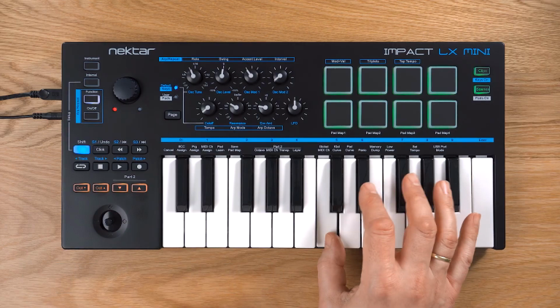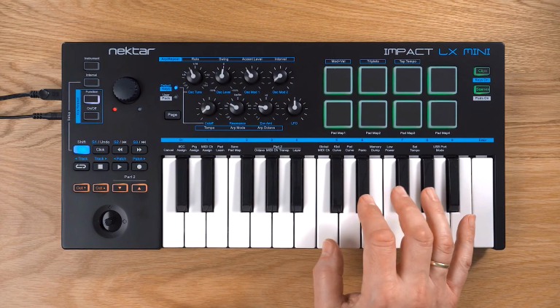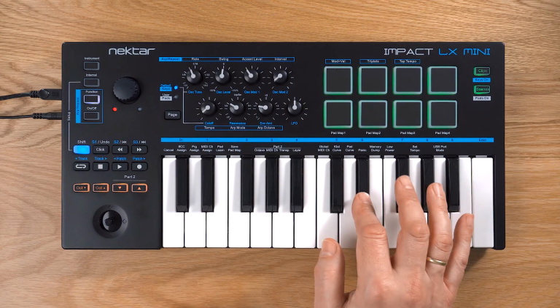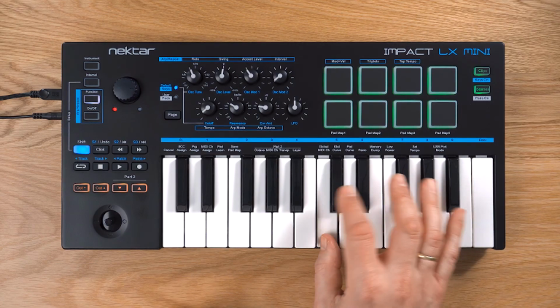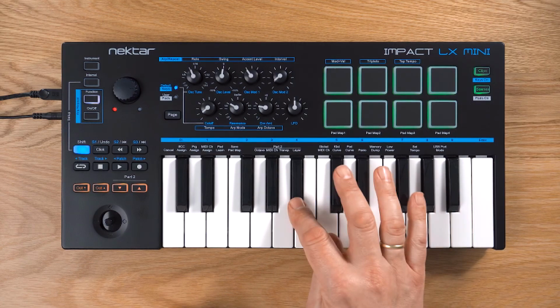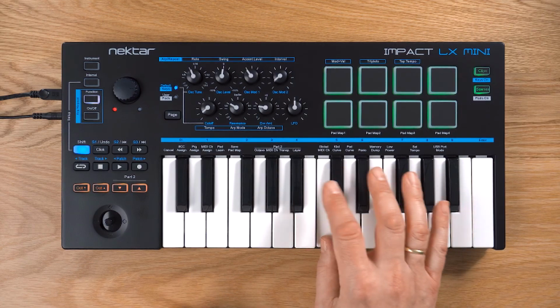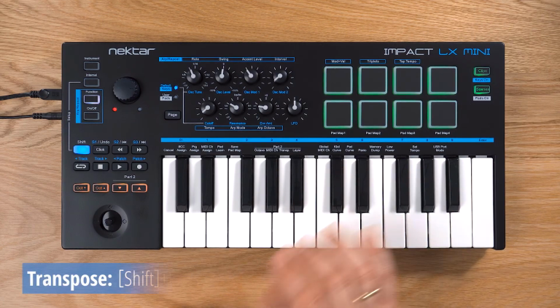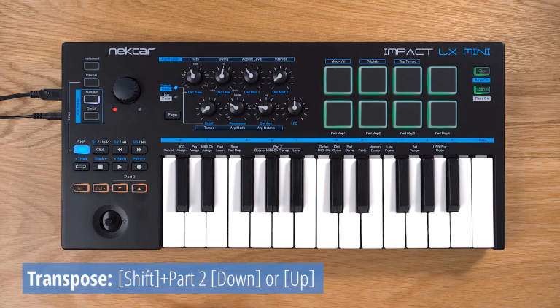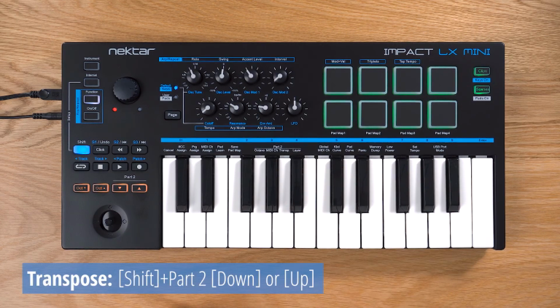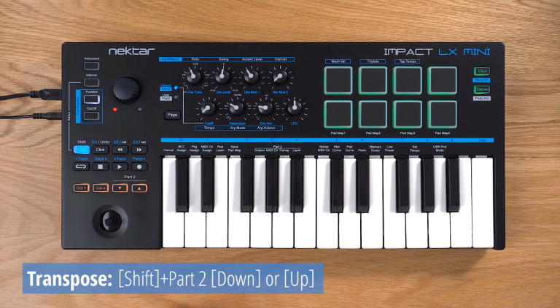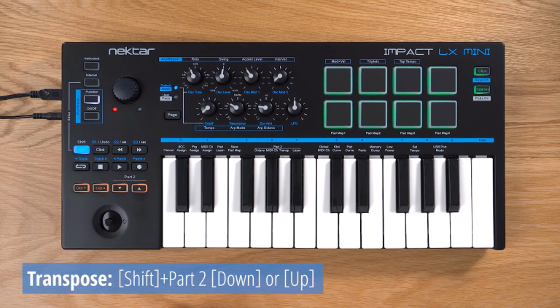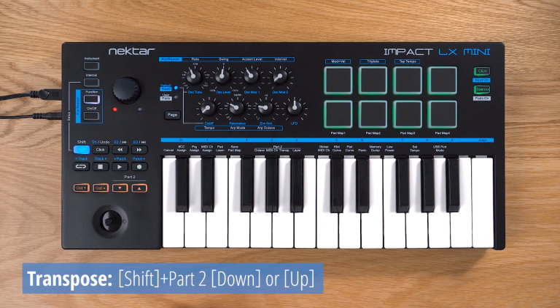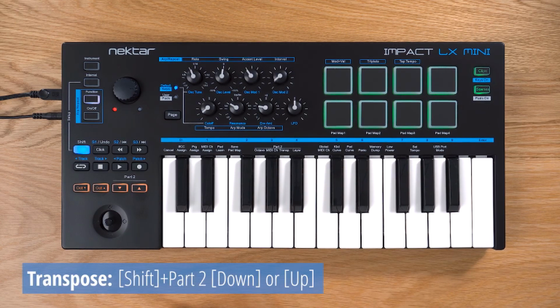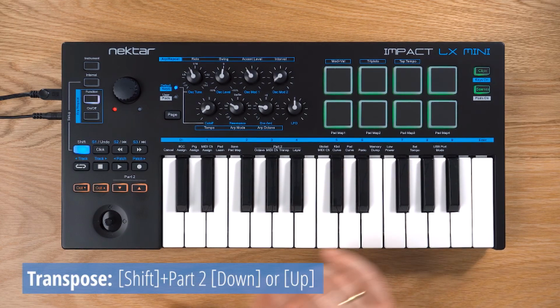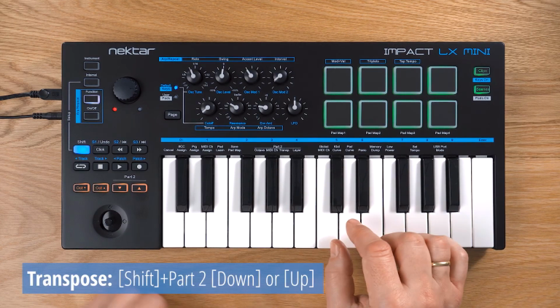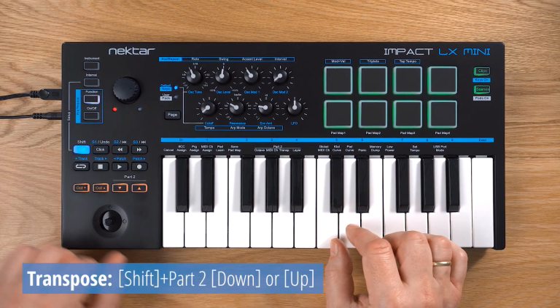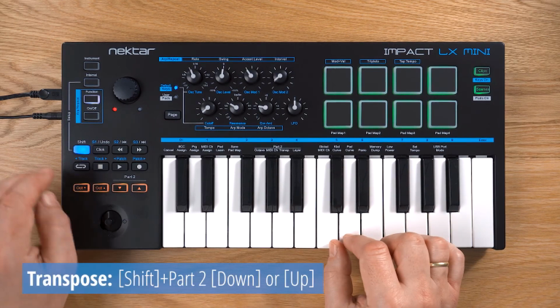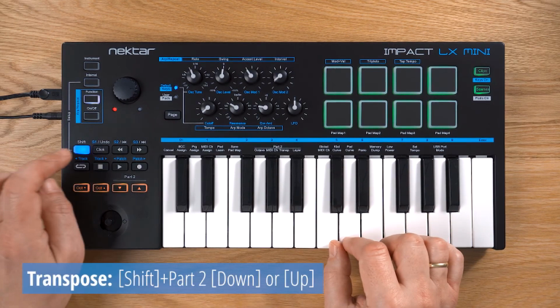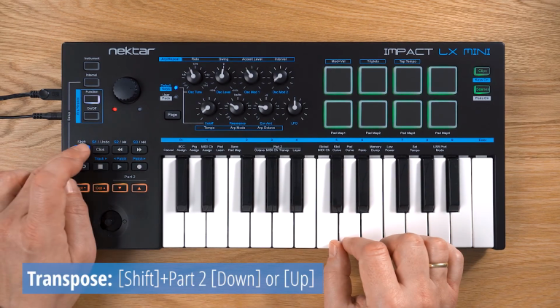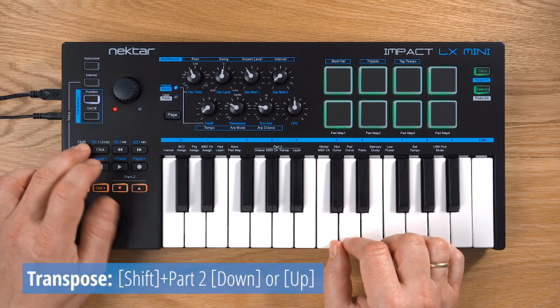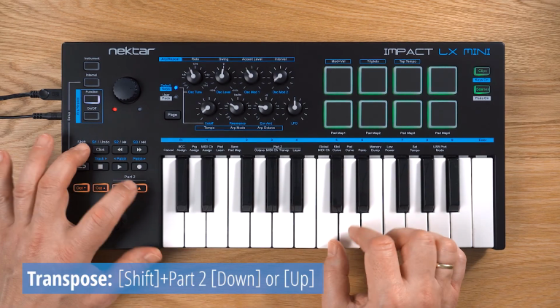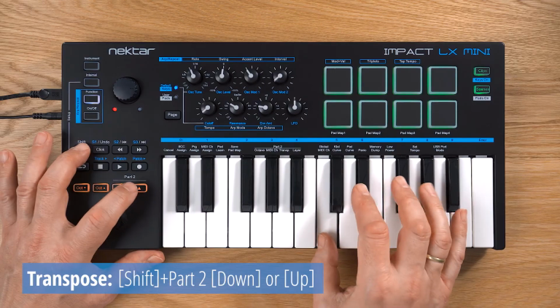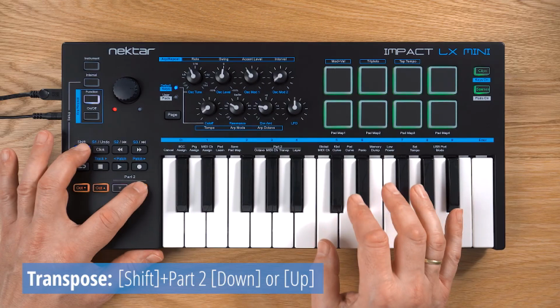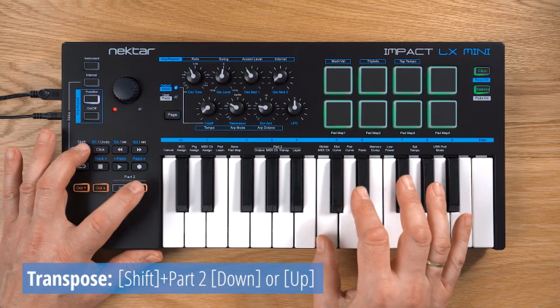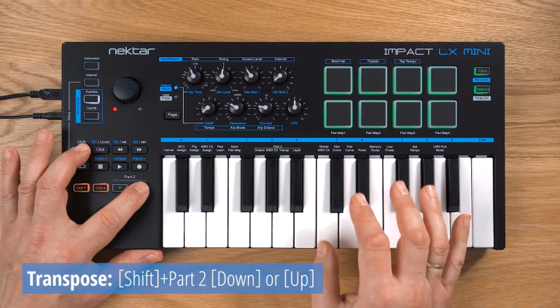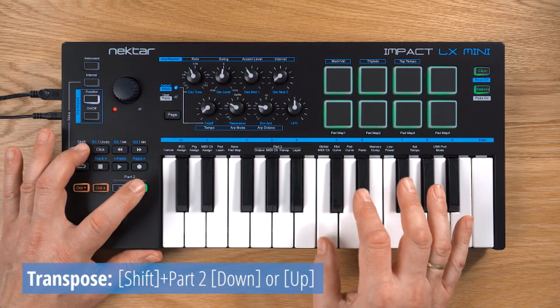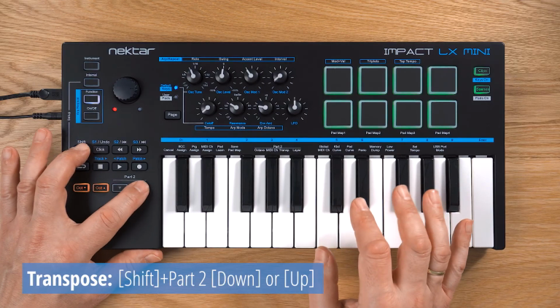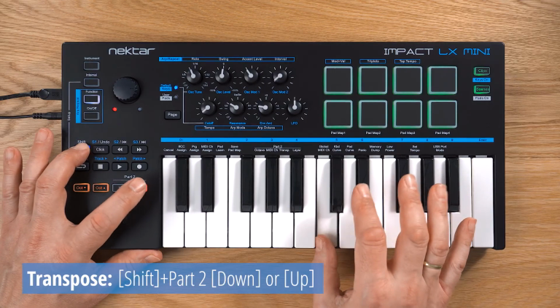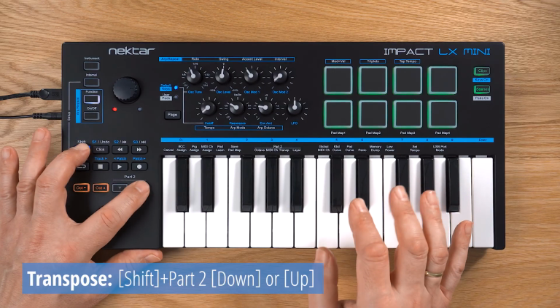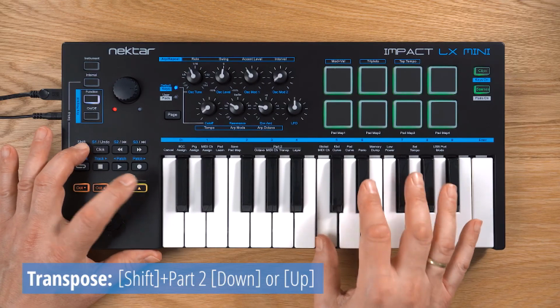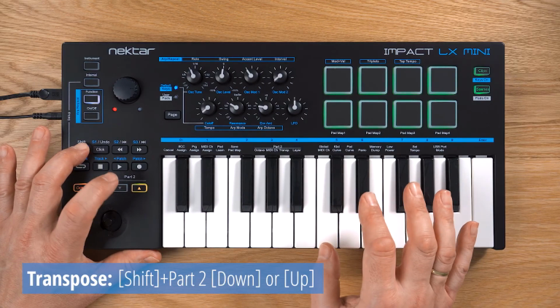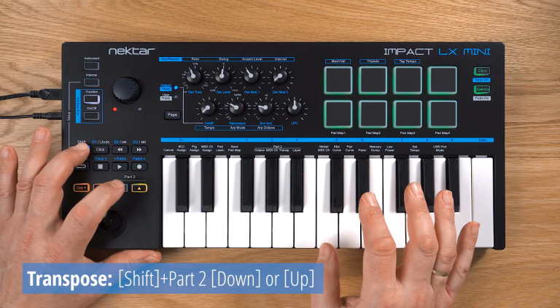If you're looking for transpose, the Part 2 buttons double up as transpose buttons if you hold down shift when you press them.